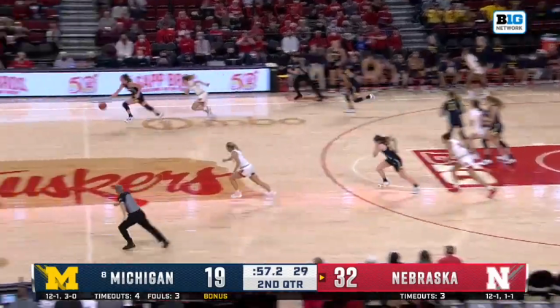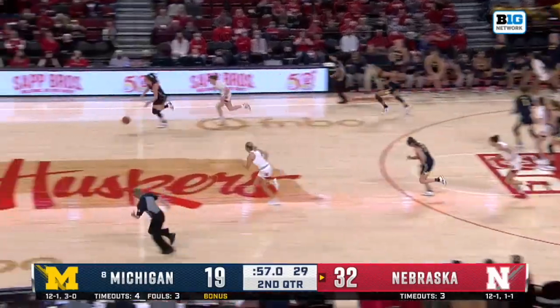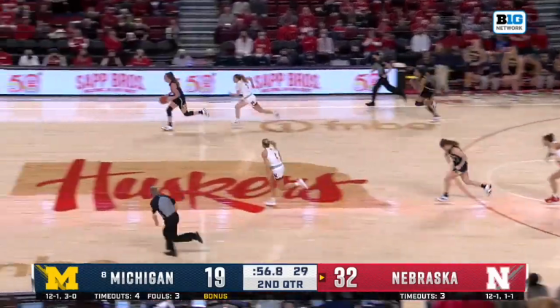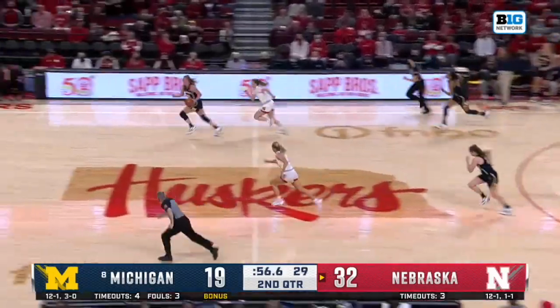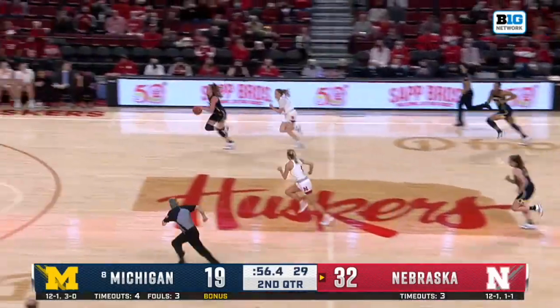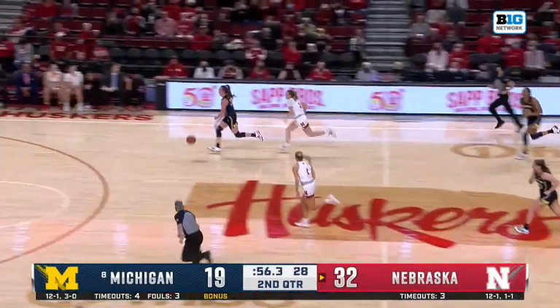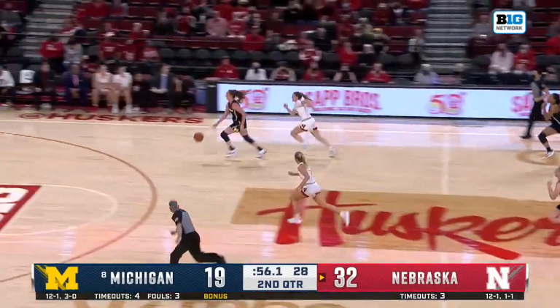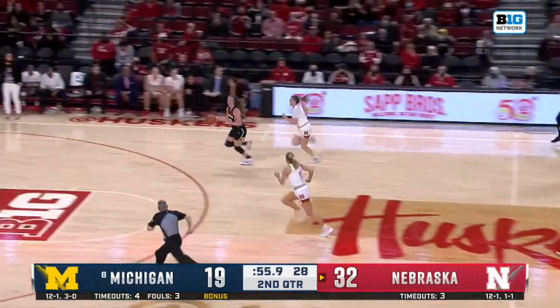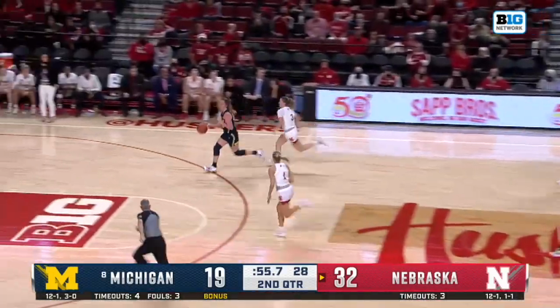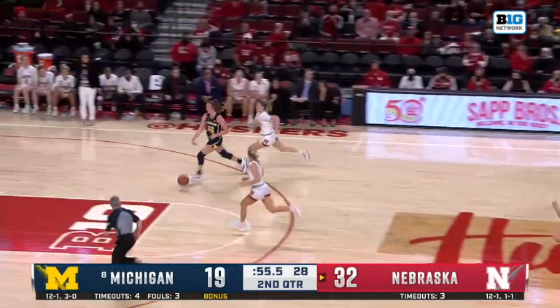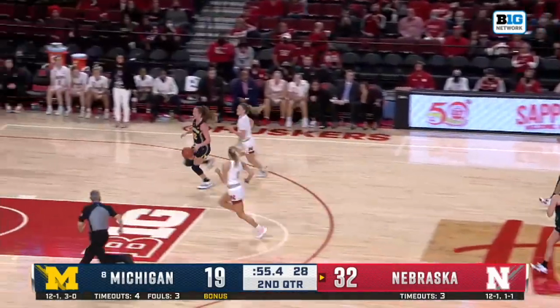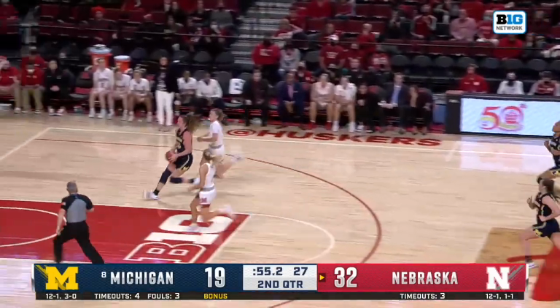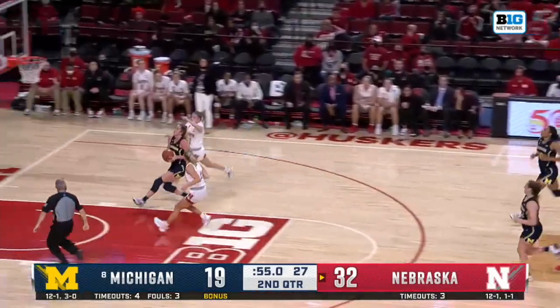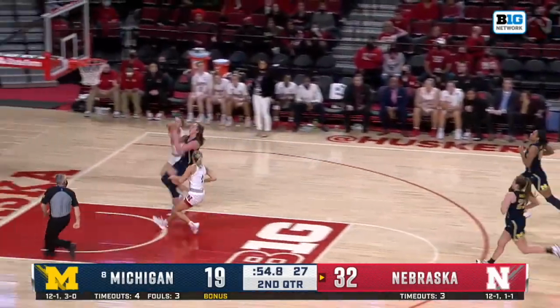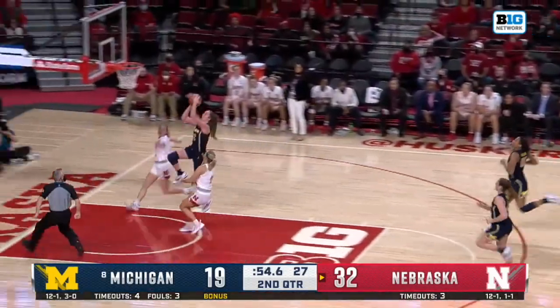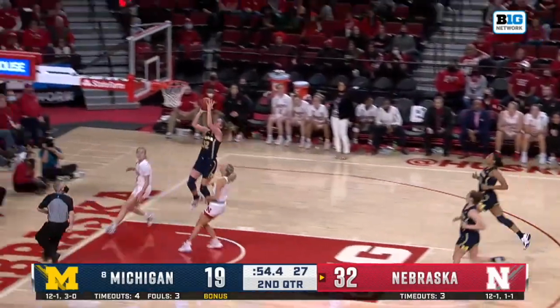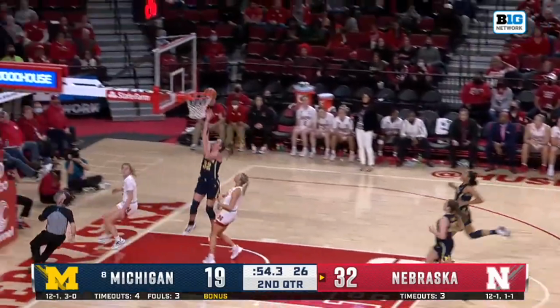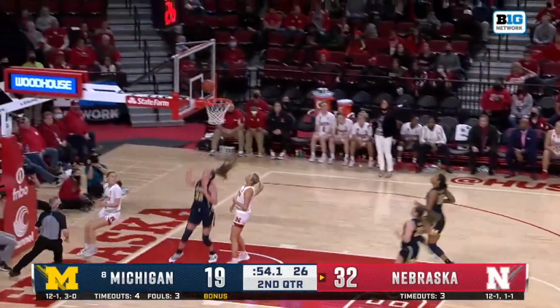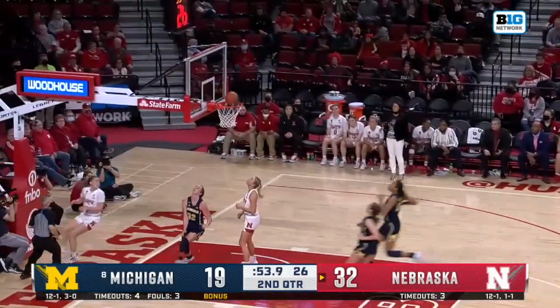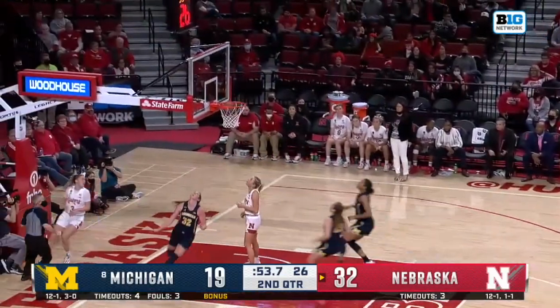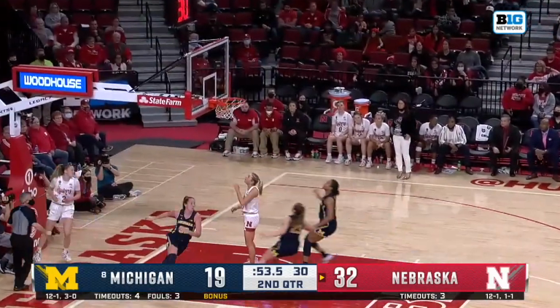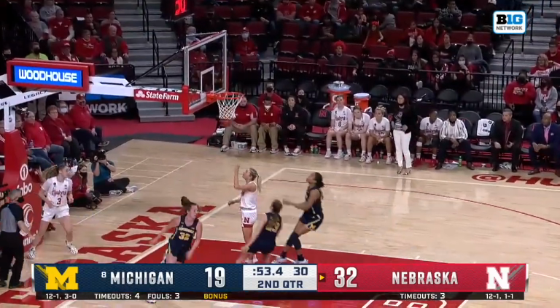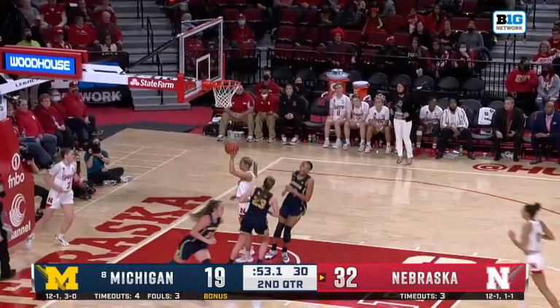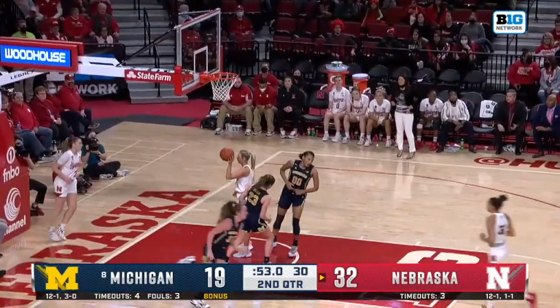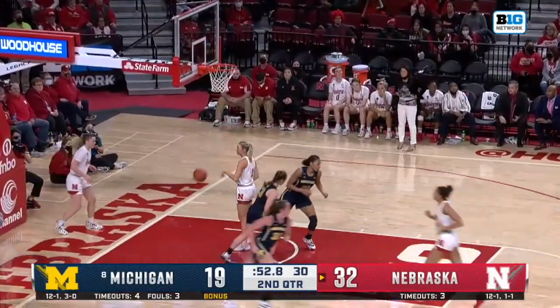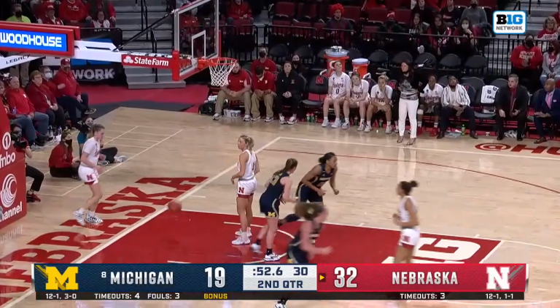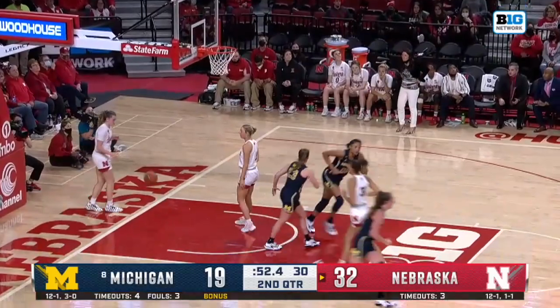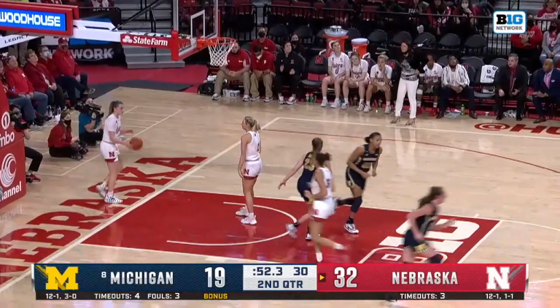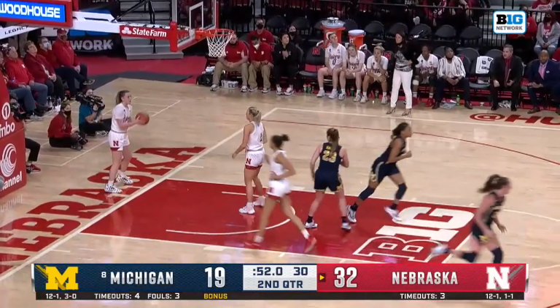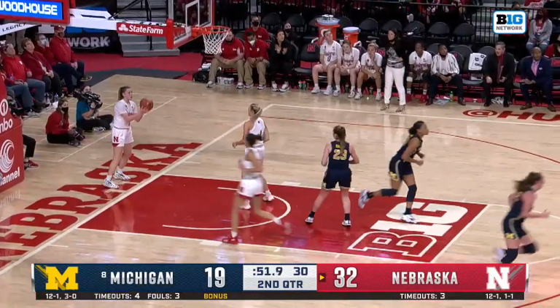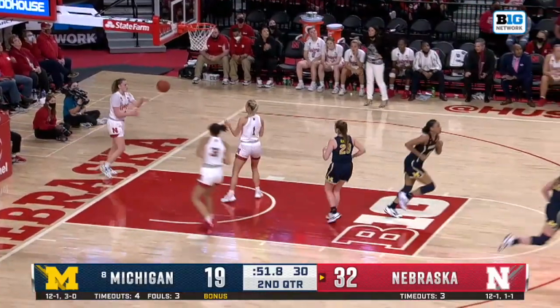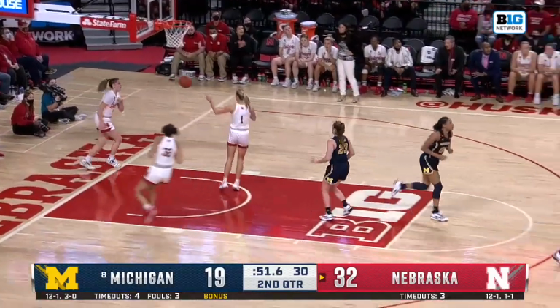There's a turnover at half. Leah Brown's got it — here's Leah Brown driving in, and a lay-in for Brown. Let's see if that gets her going.